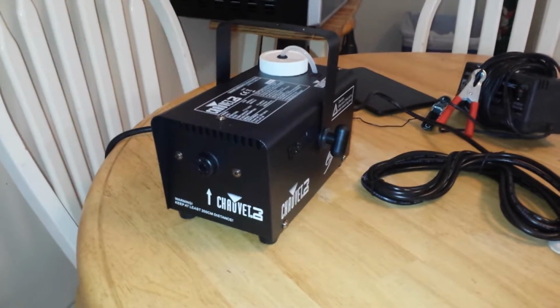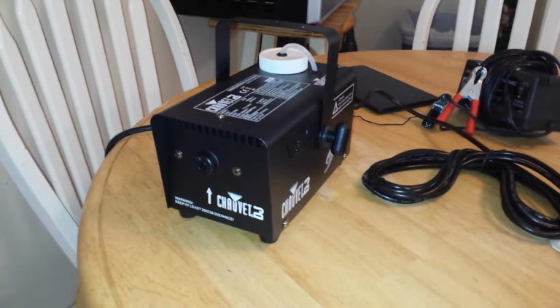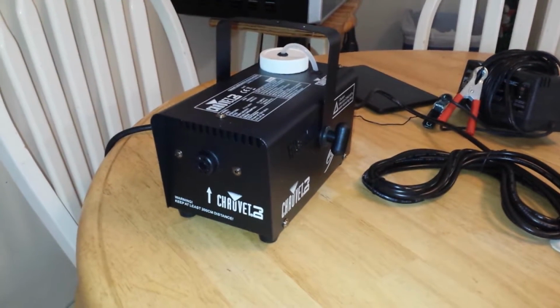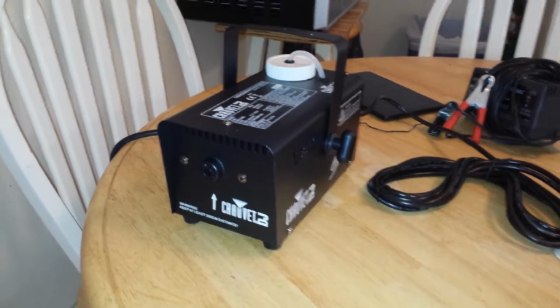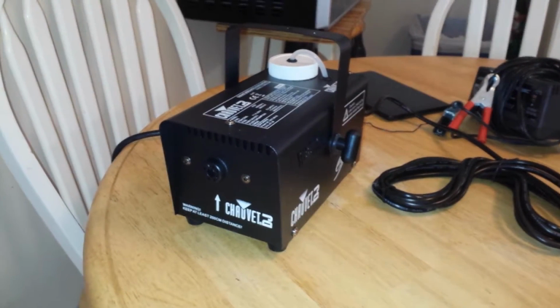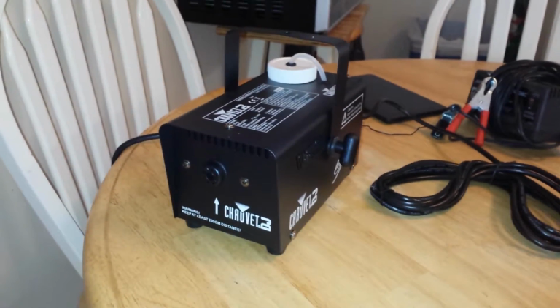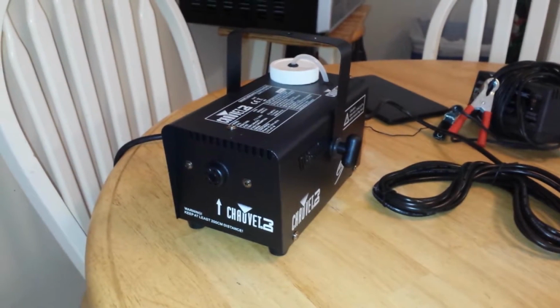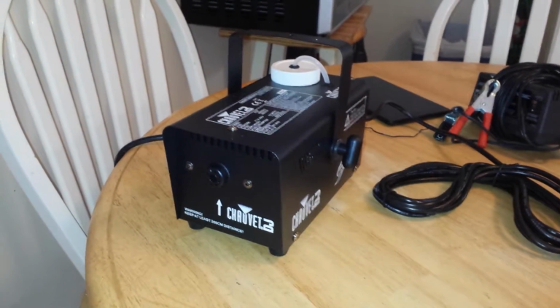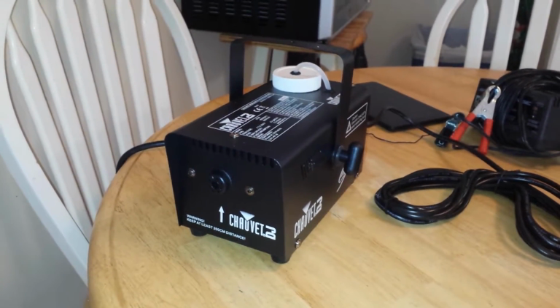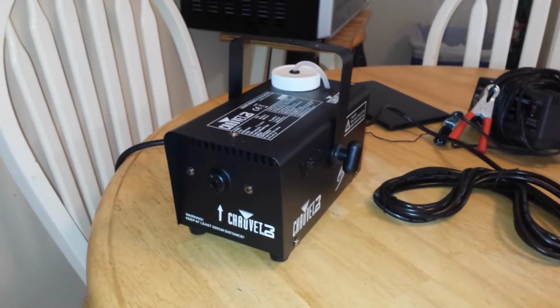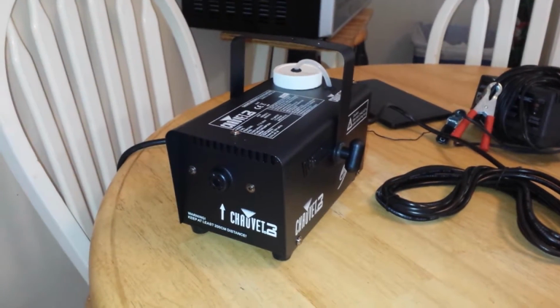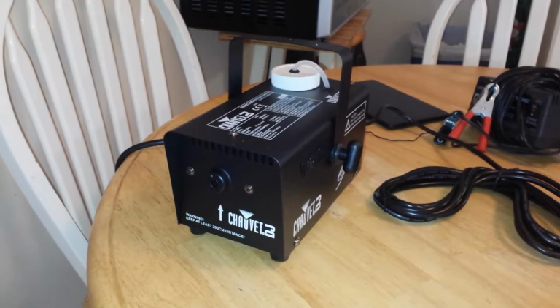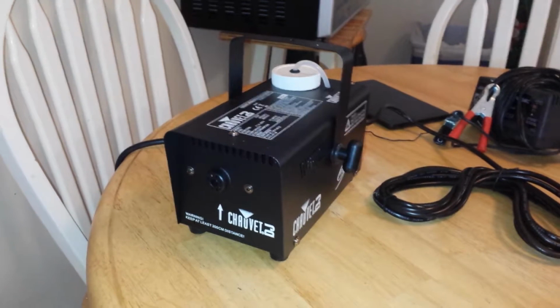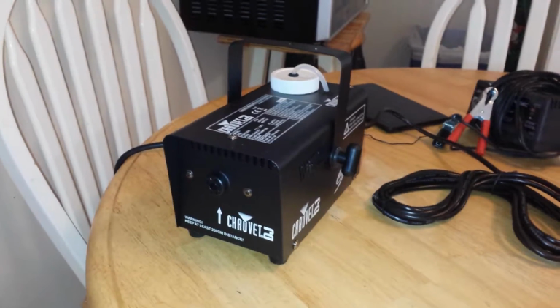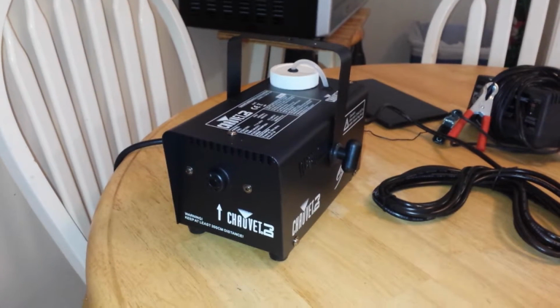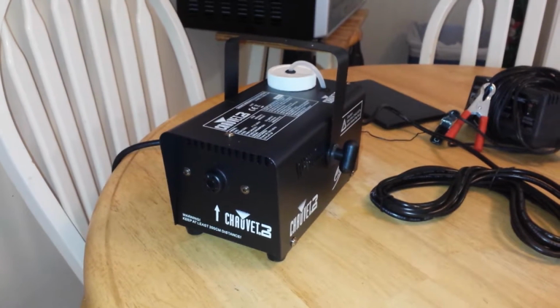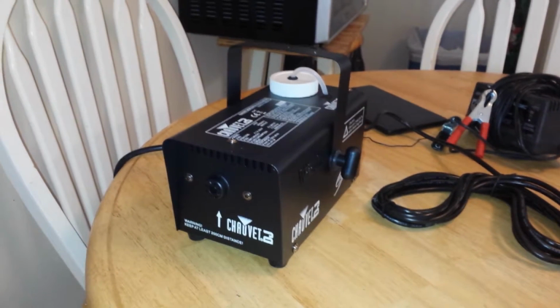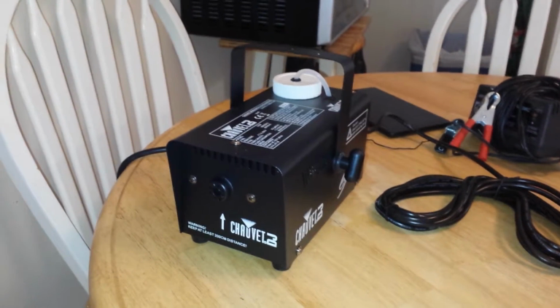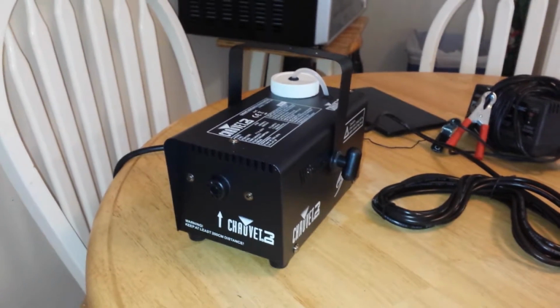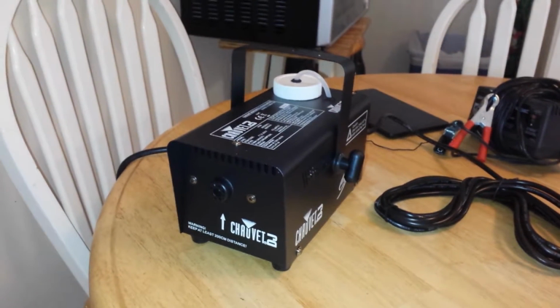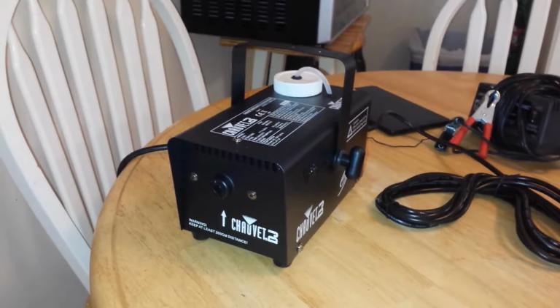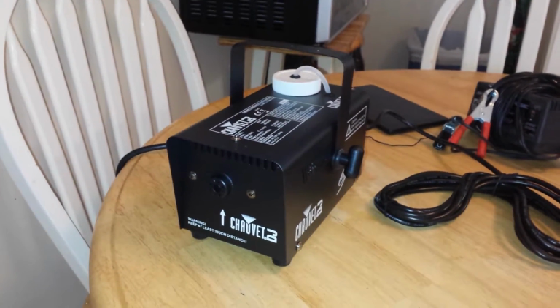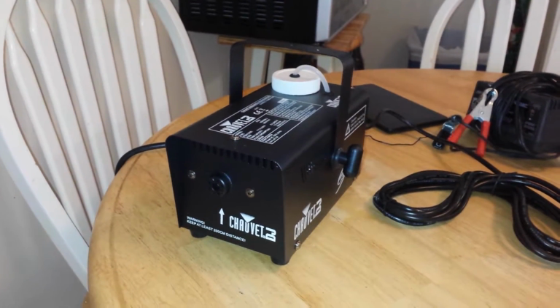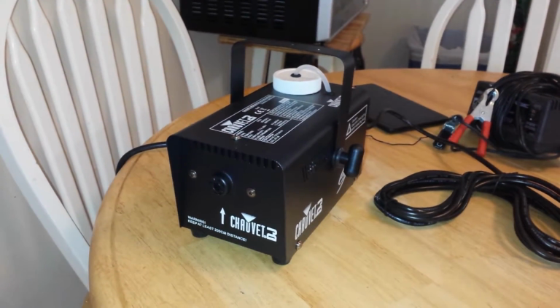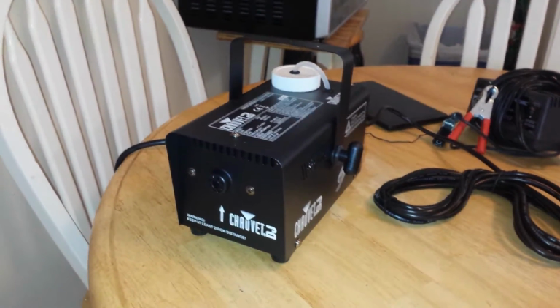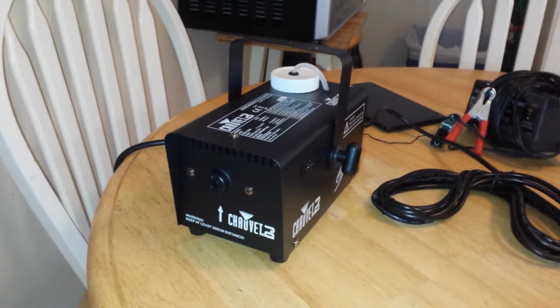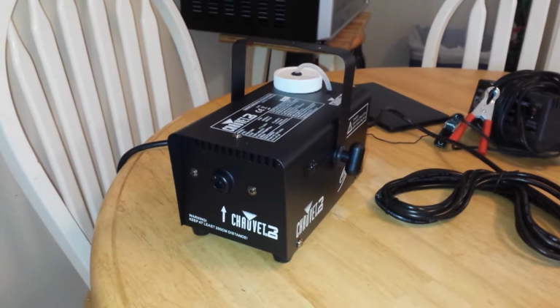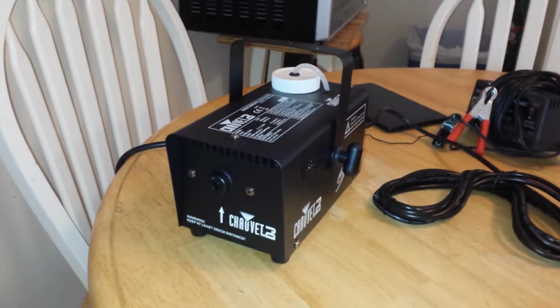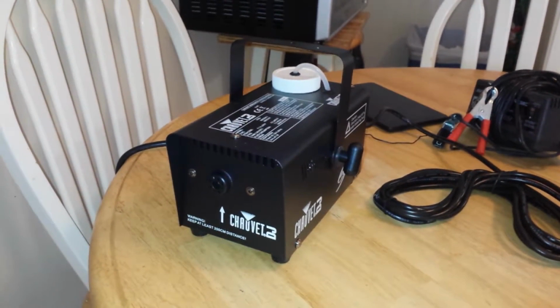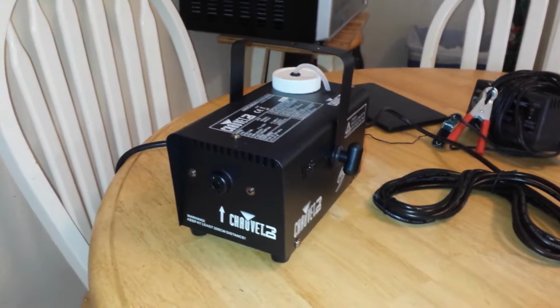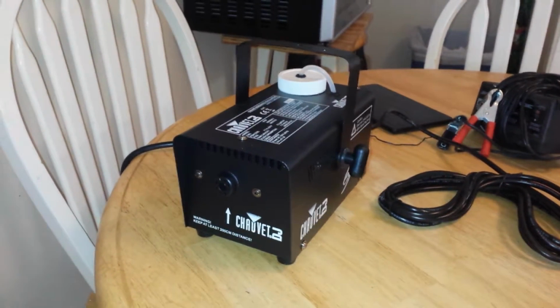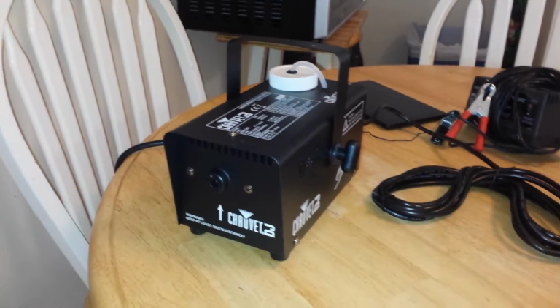Unfortunately, smoke machines cost about $9,000 and to take it into a shop to do it, I don't even know how much that would cost me.